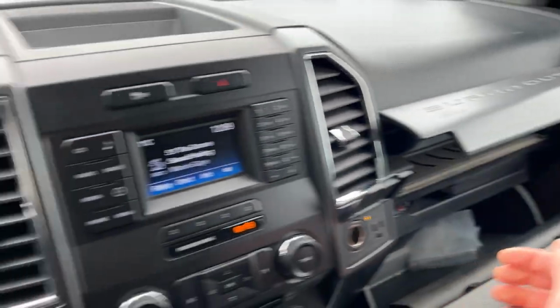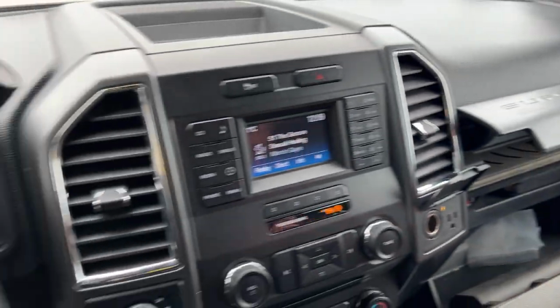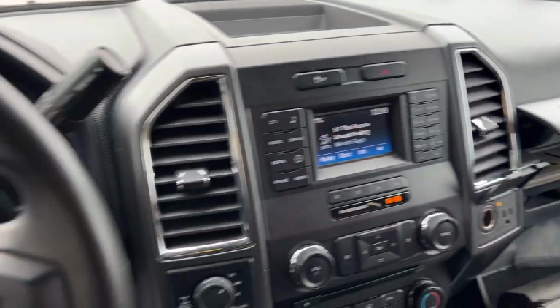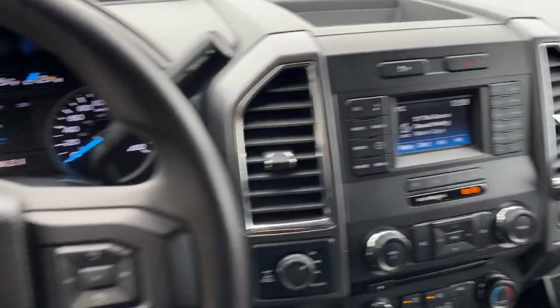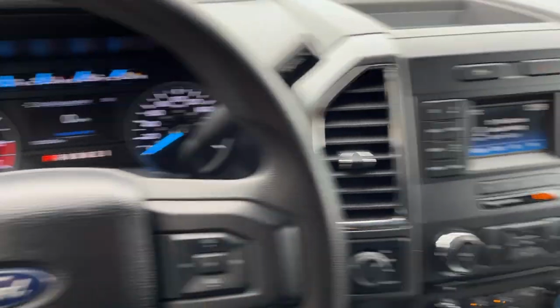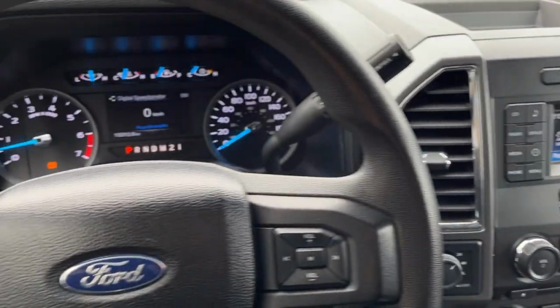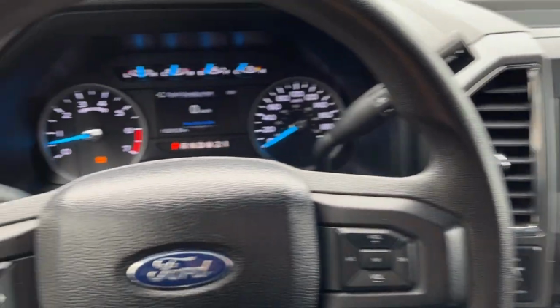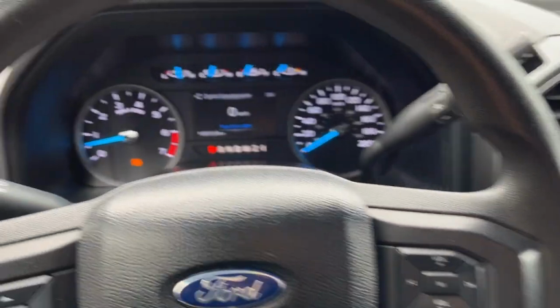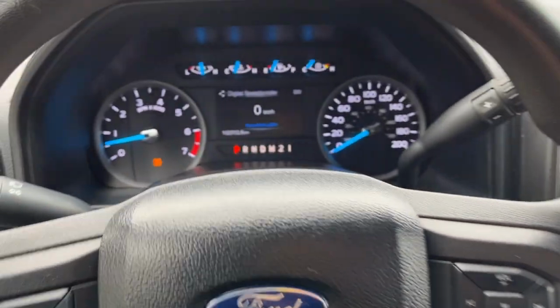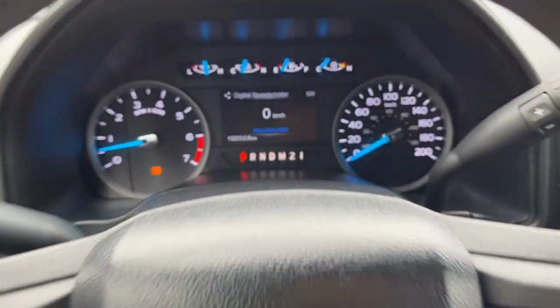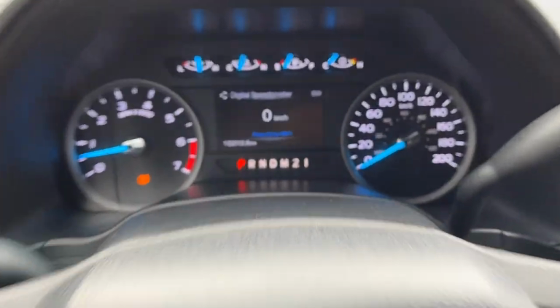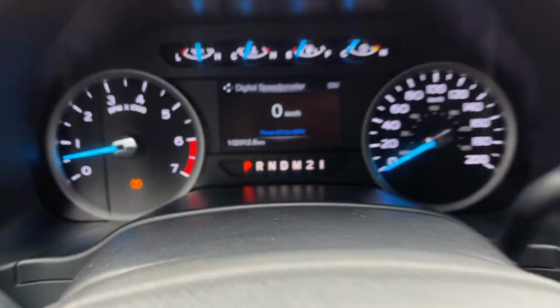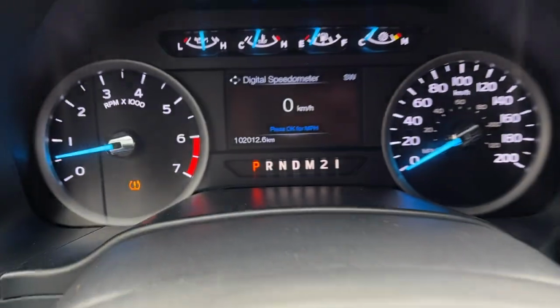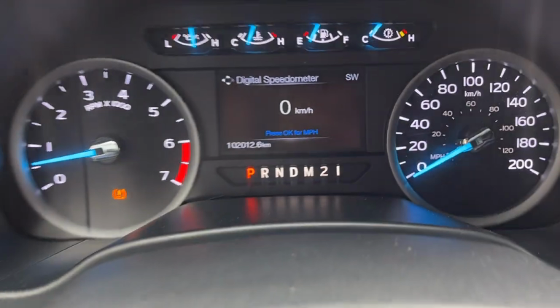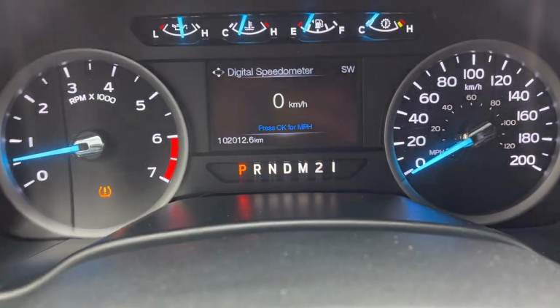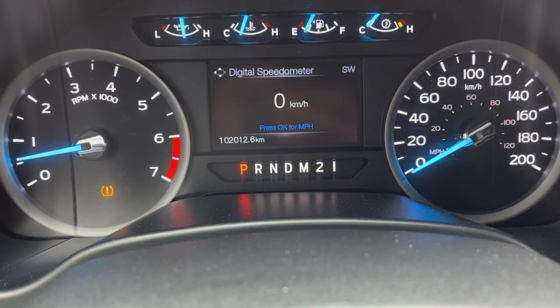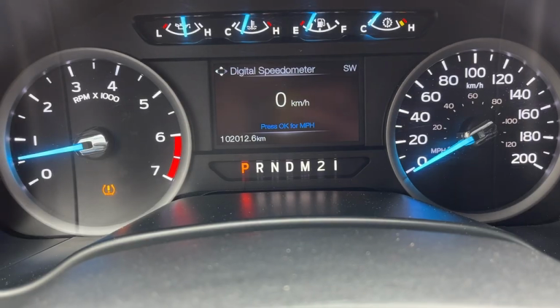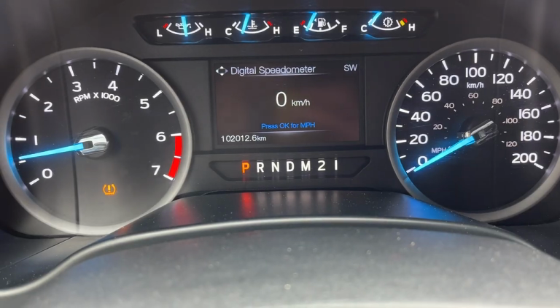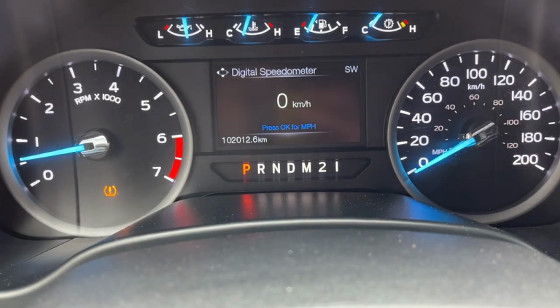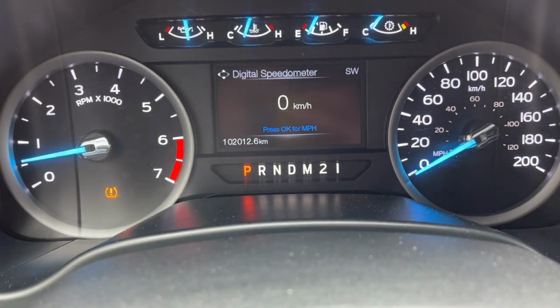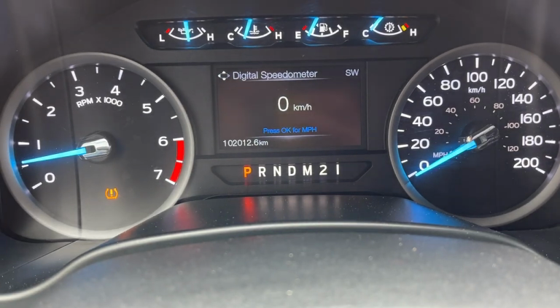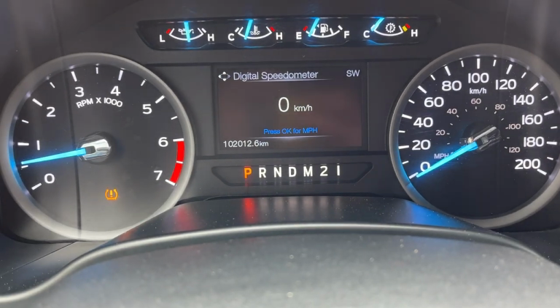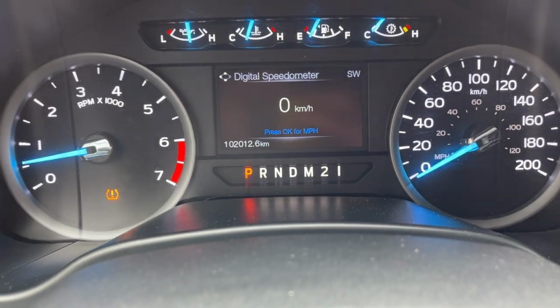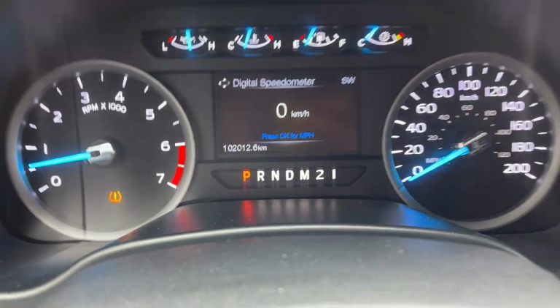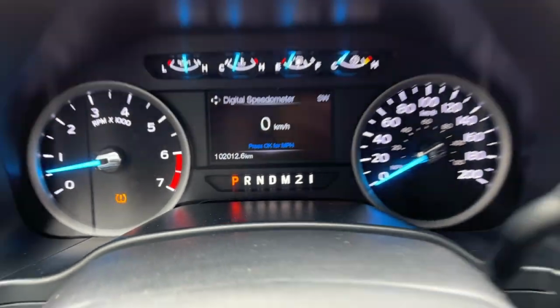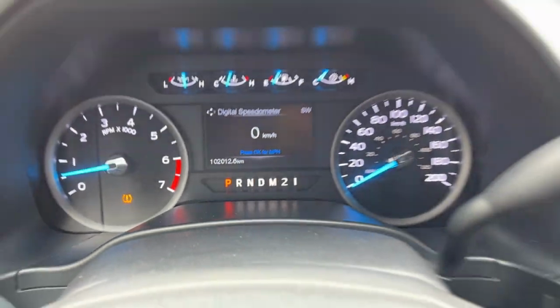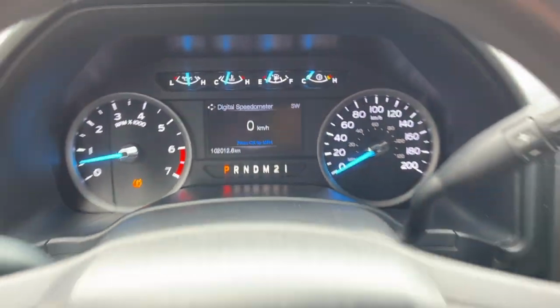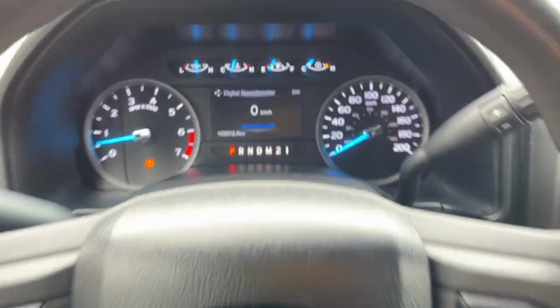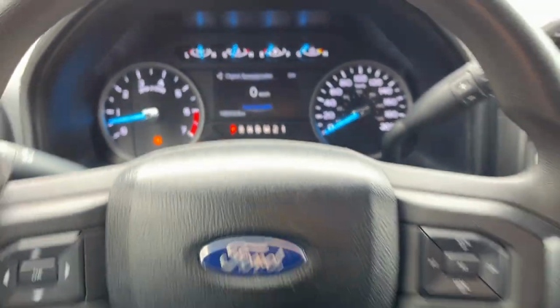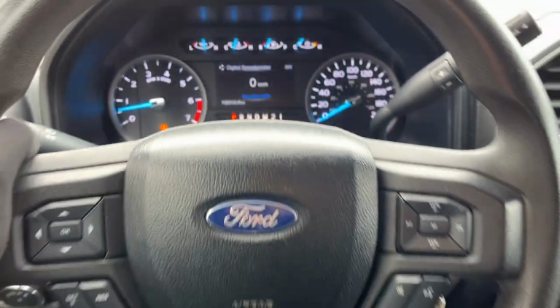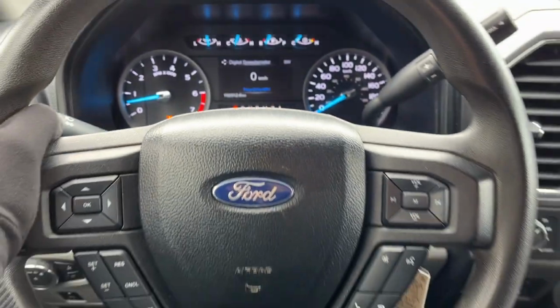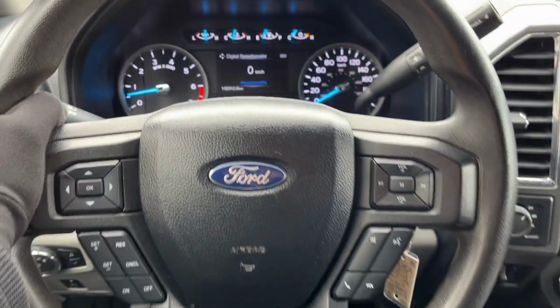Really well looked after truck — it only has 102,000 kilometers and has plenty of life left in it.